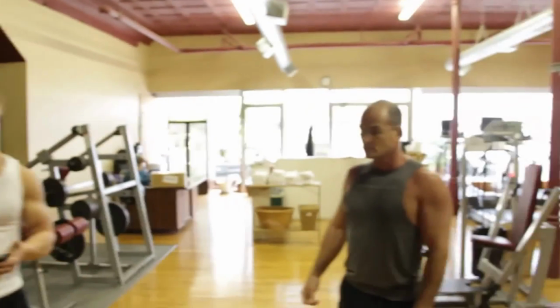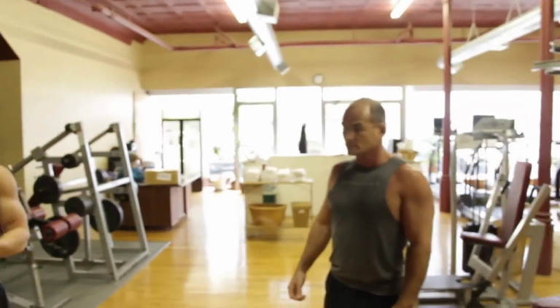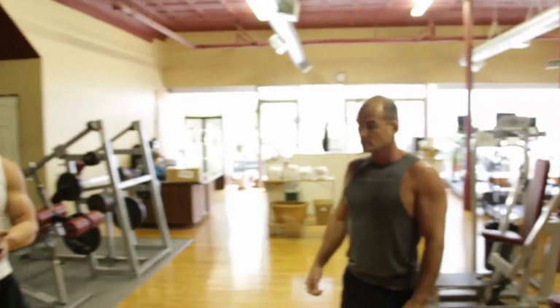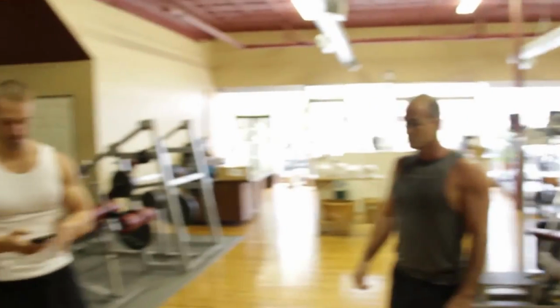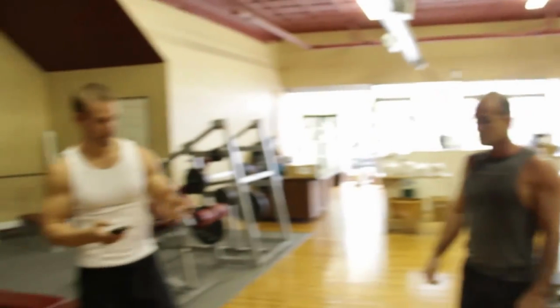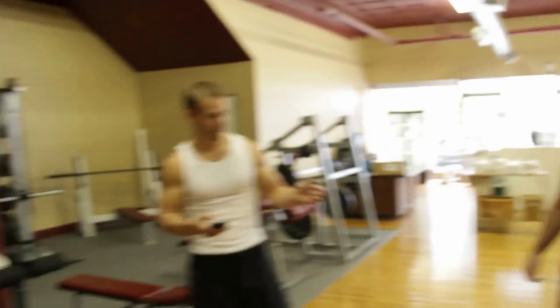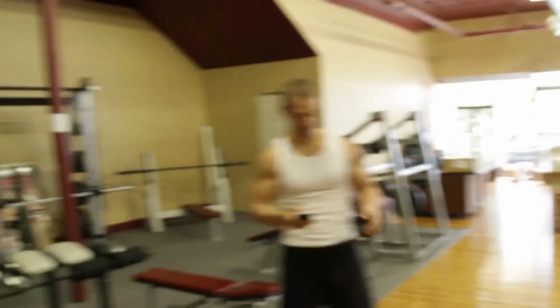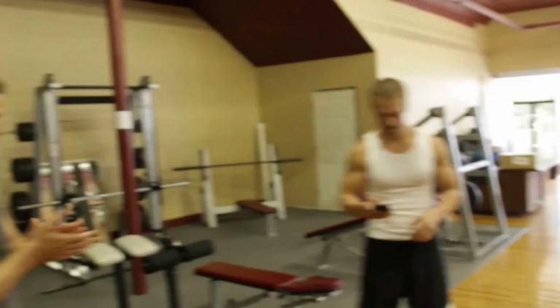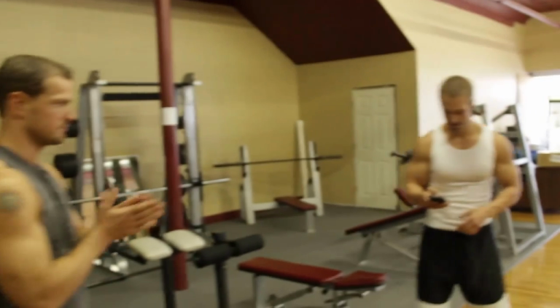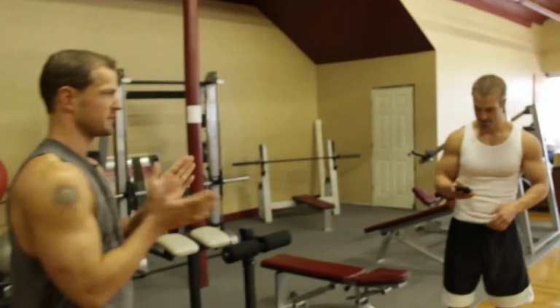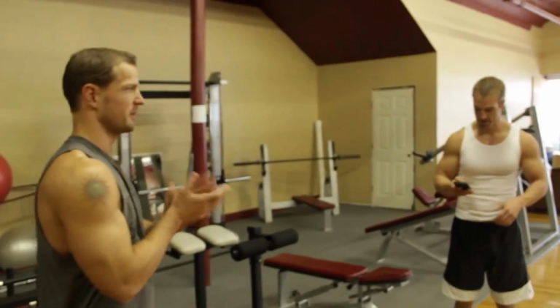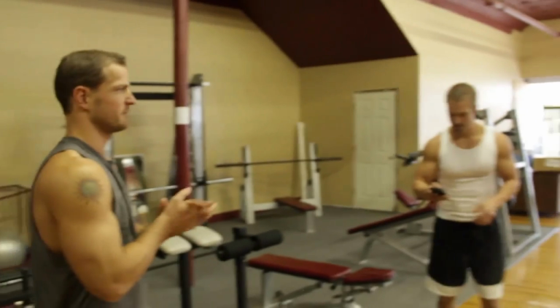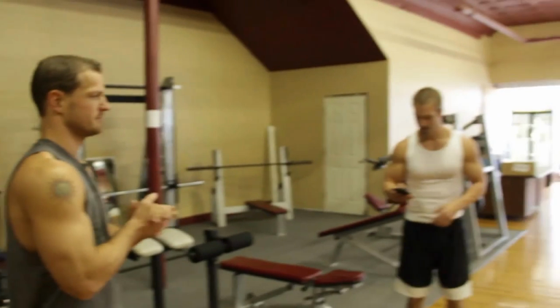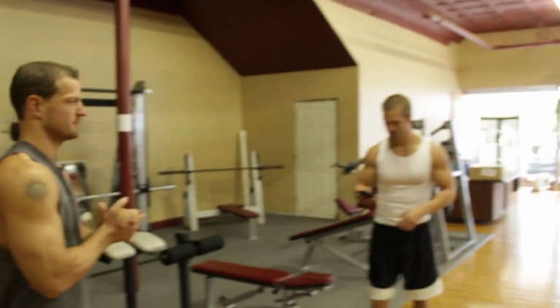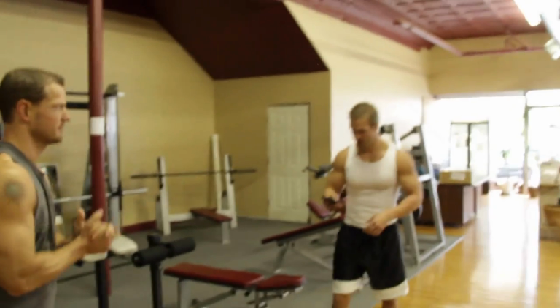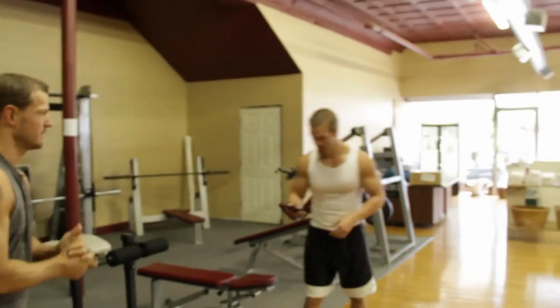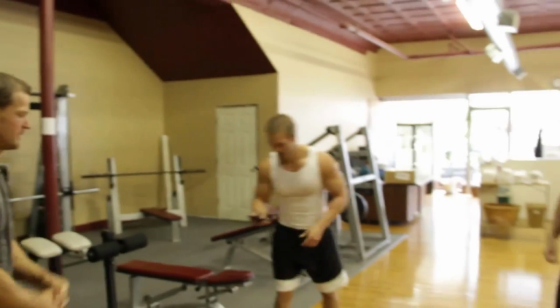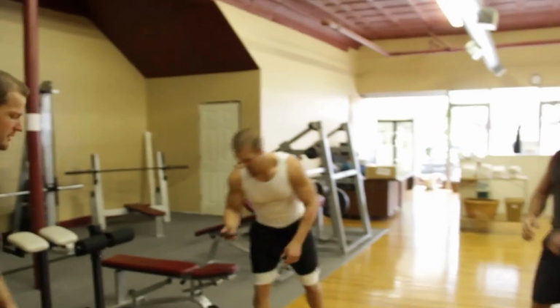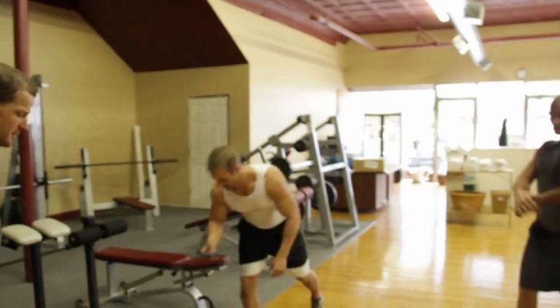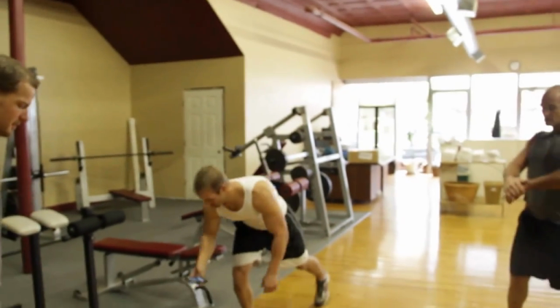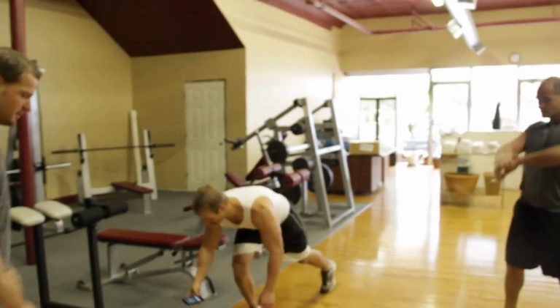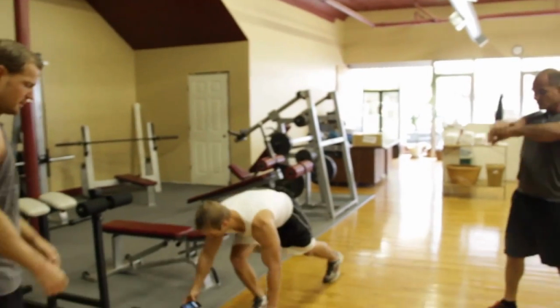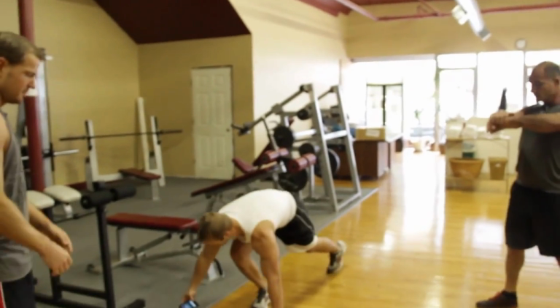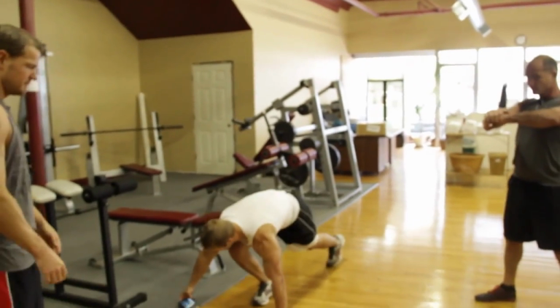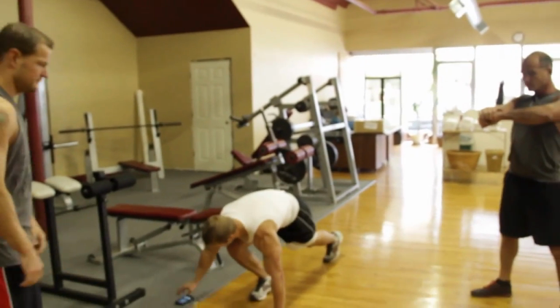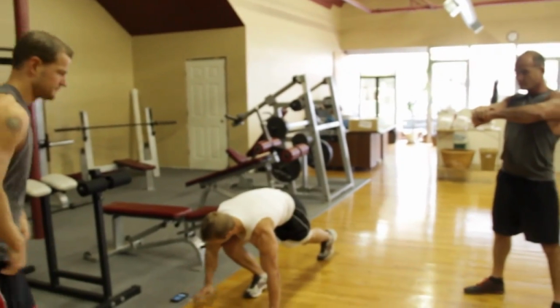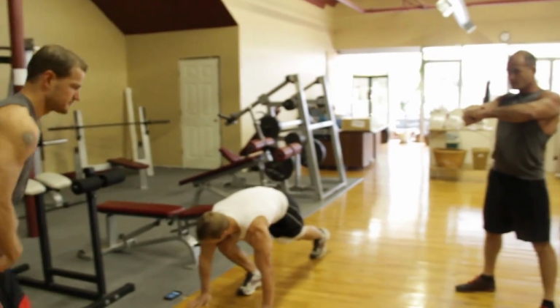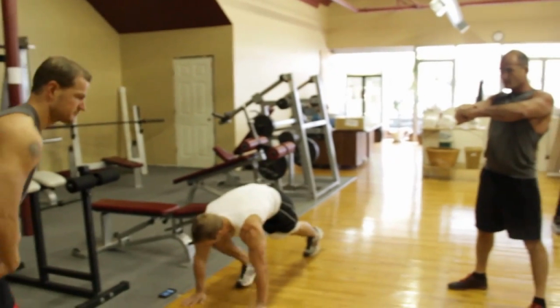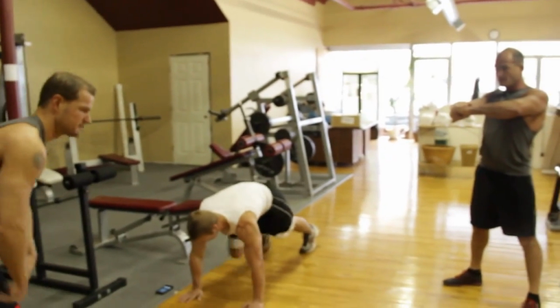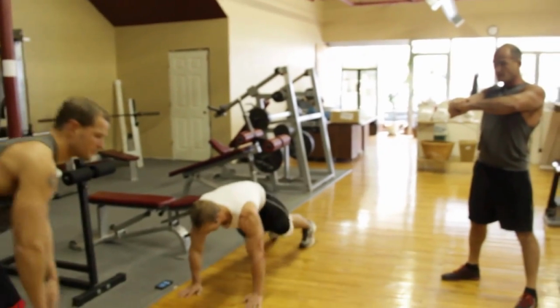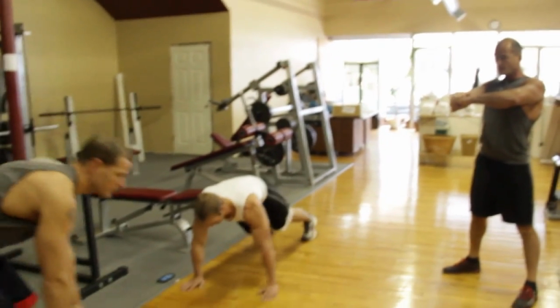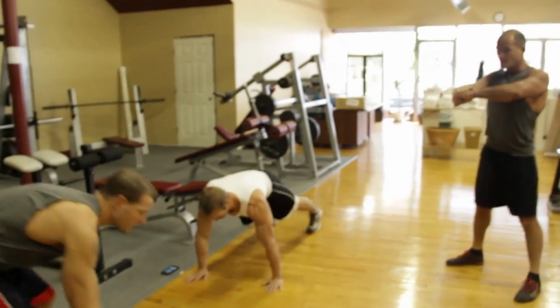You ready to roll? You guys ready? Three, two, one — here we go.